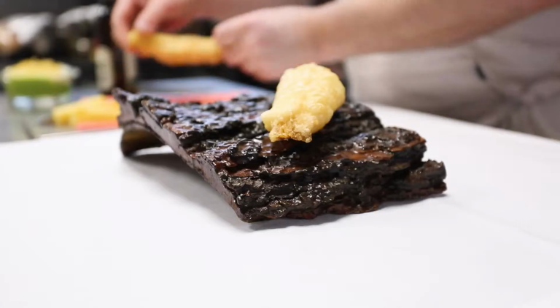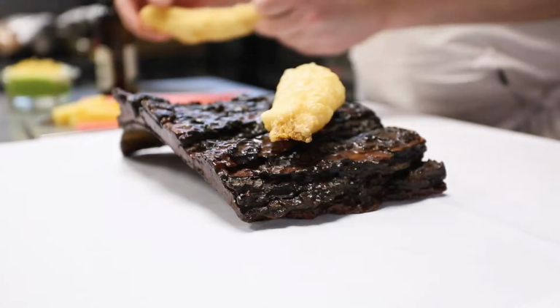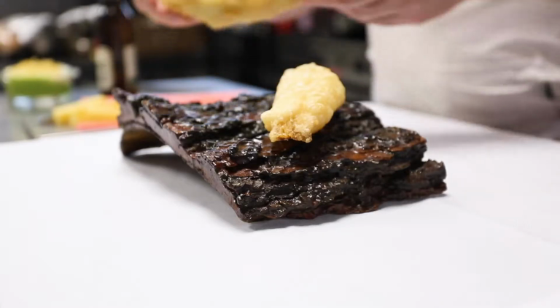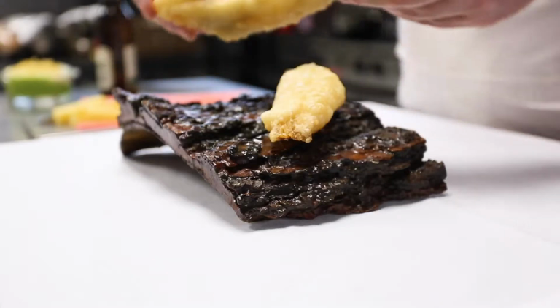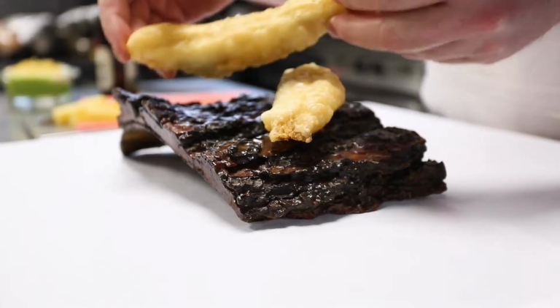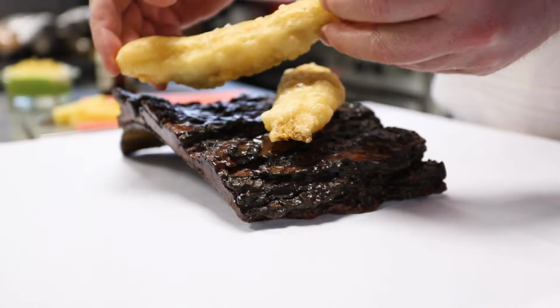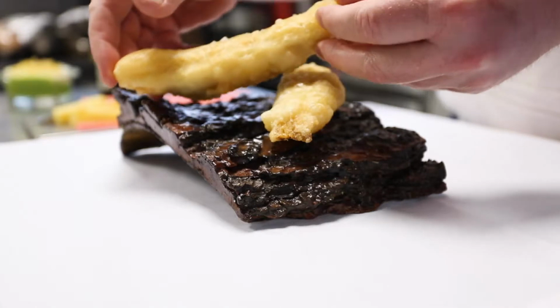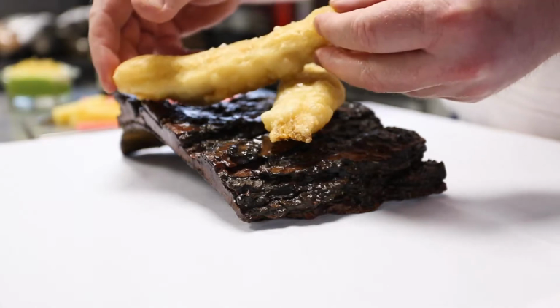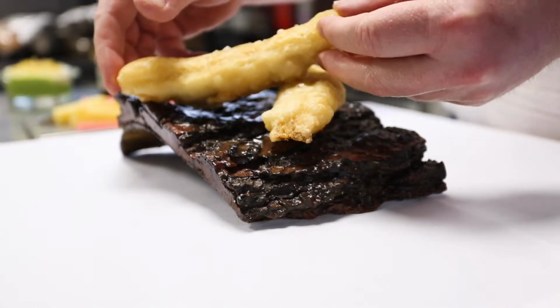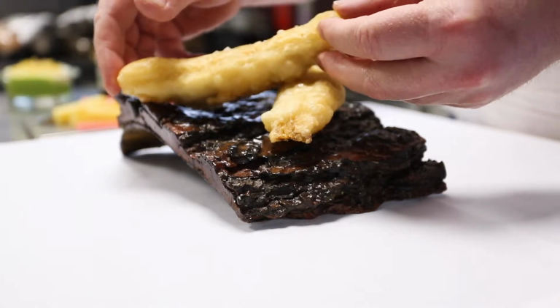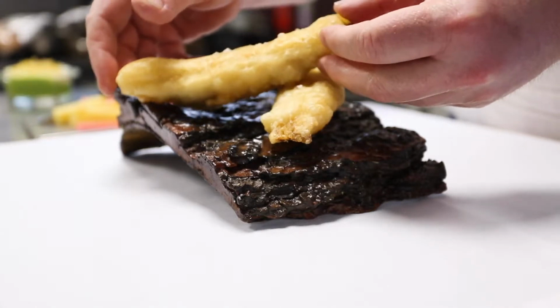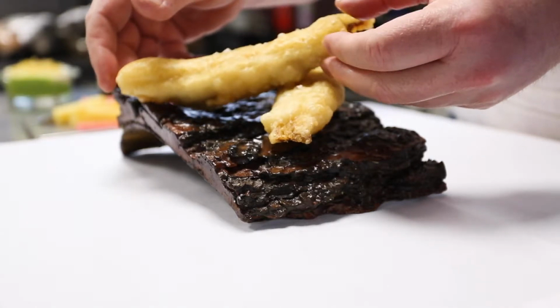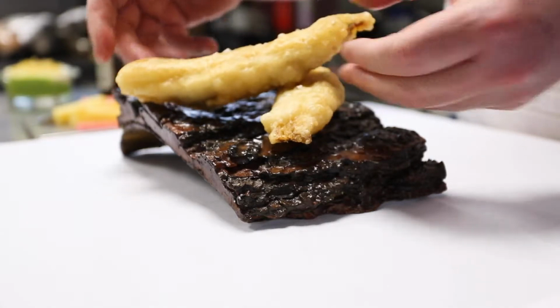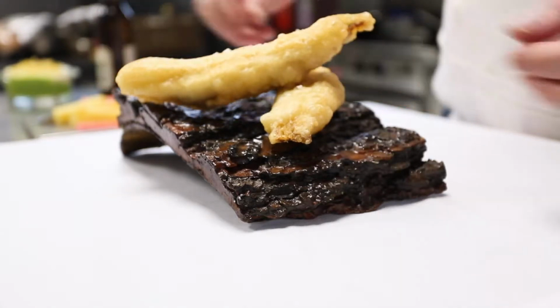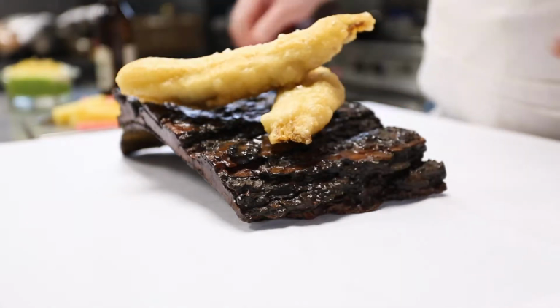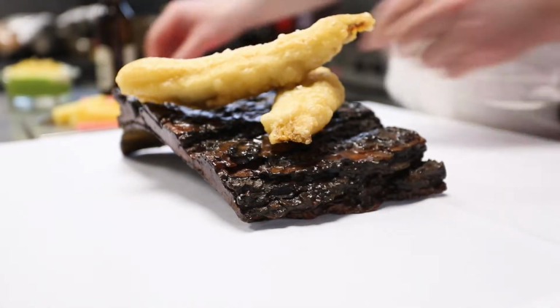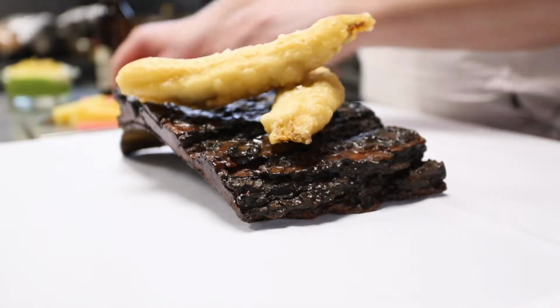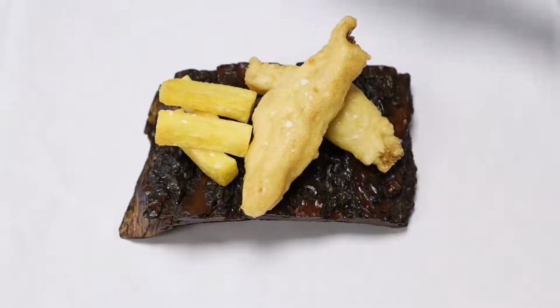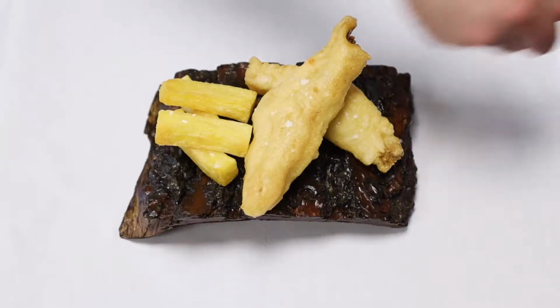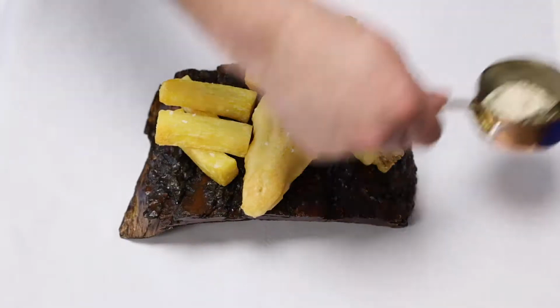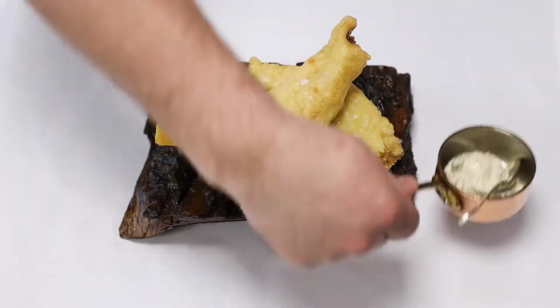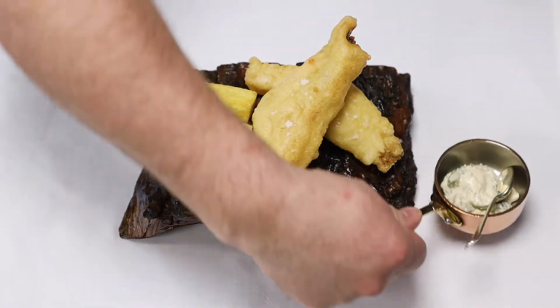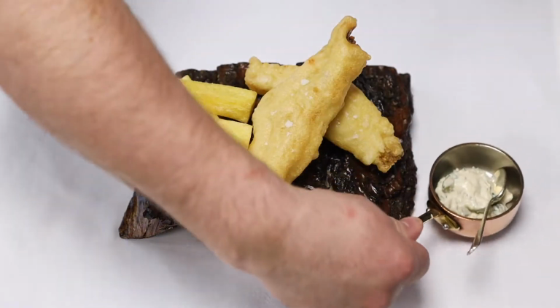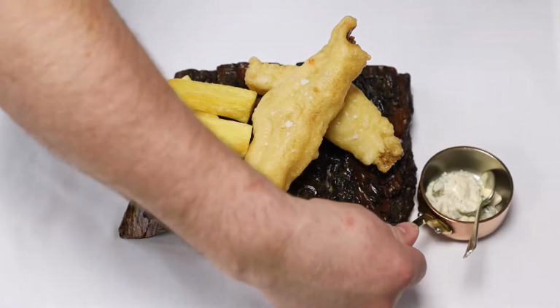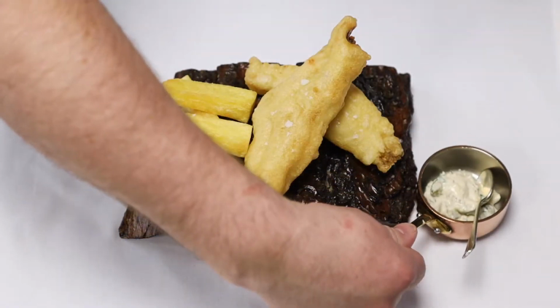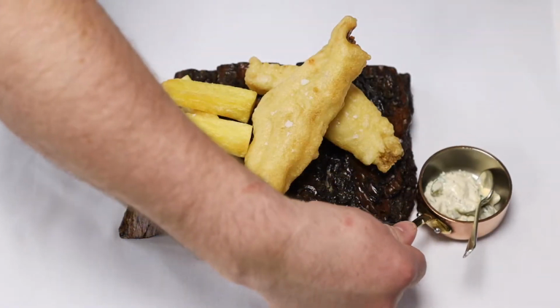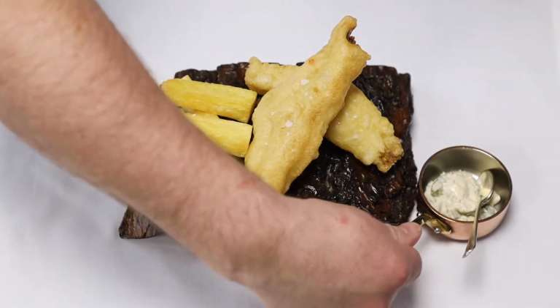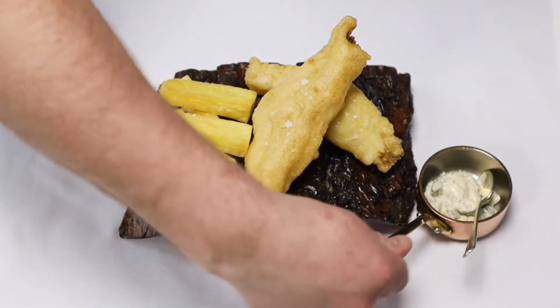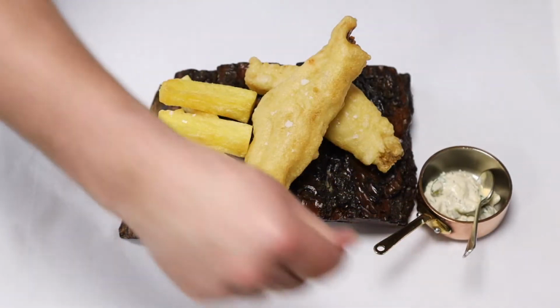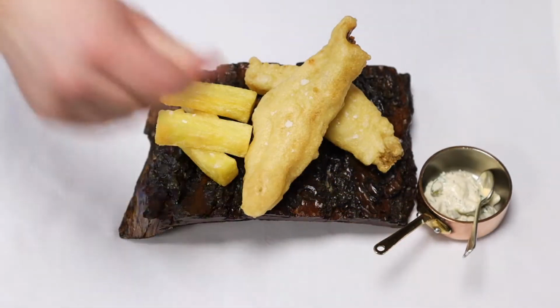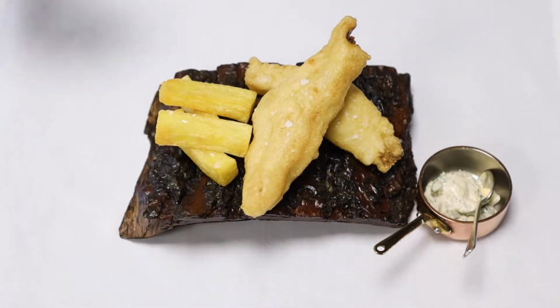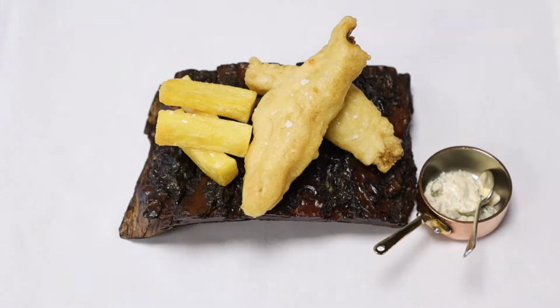Next, I mix together the classic tartar sauce ingredients, and fish and chips really needs to be served with salt and malt vinegar.